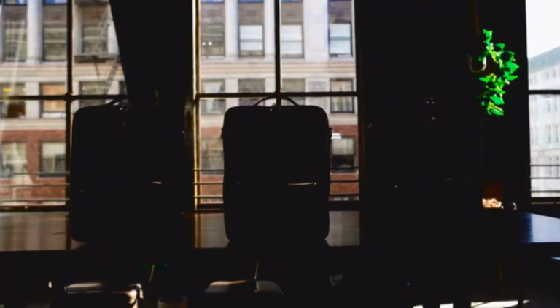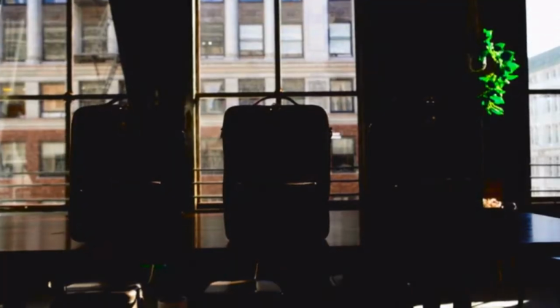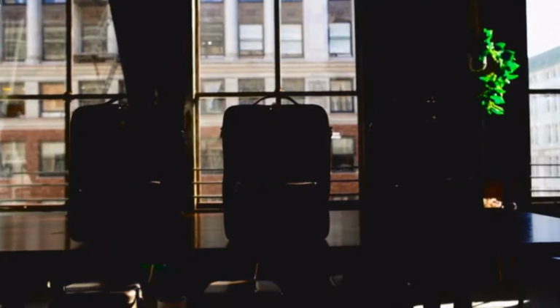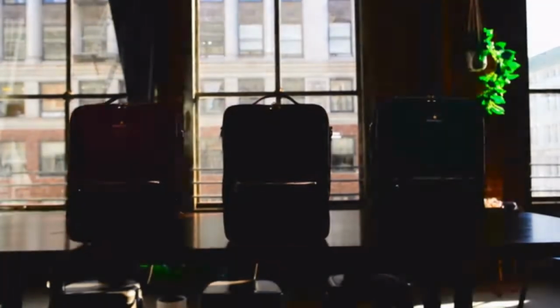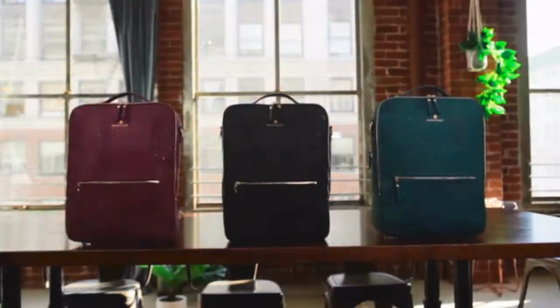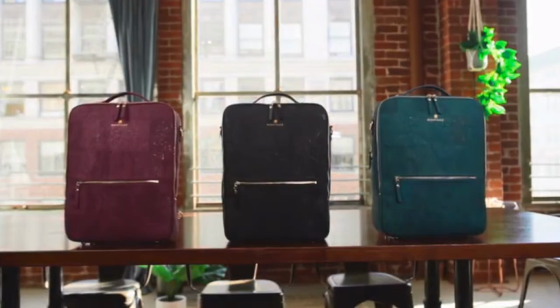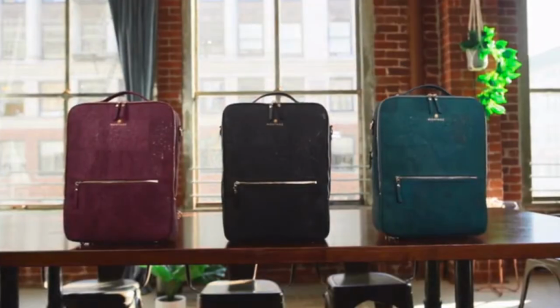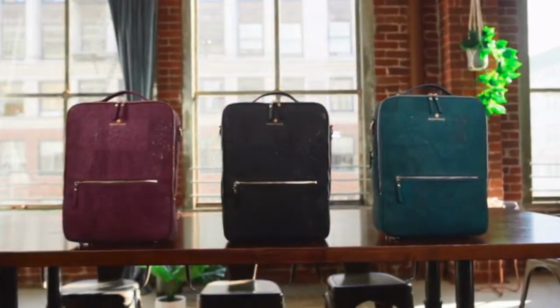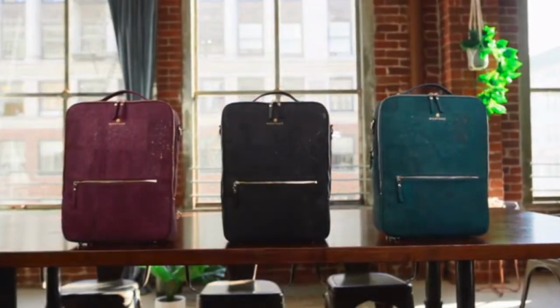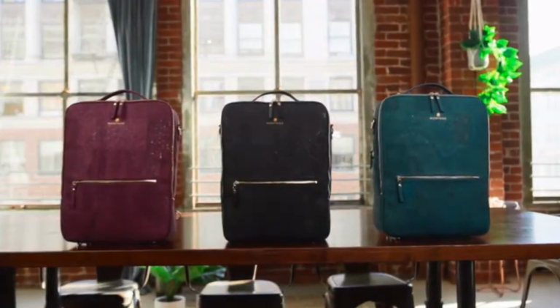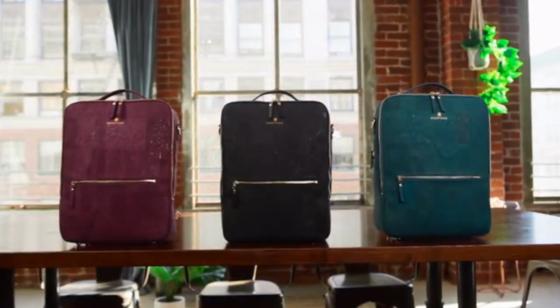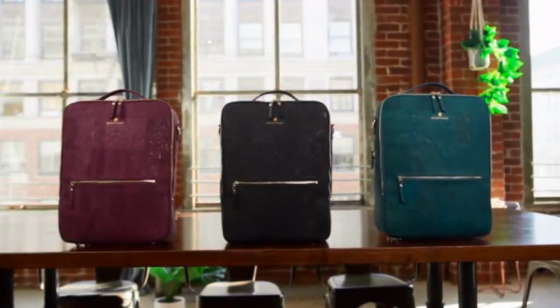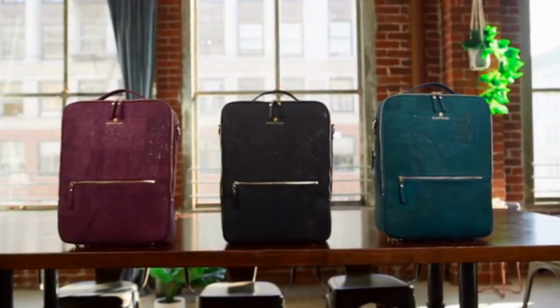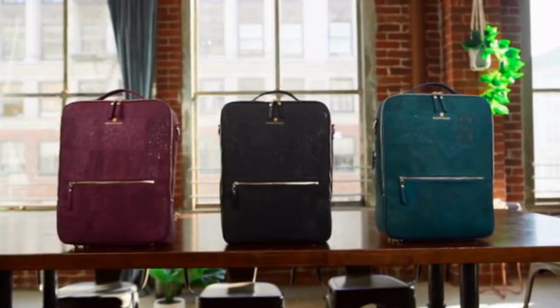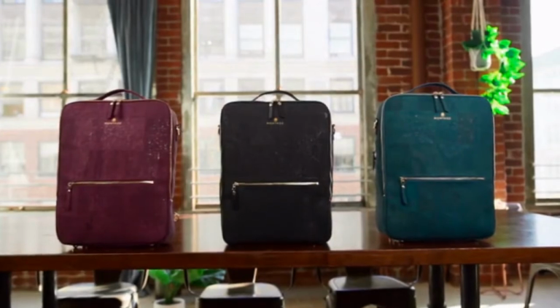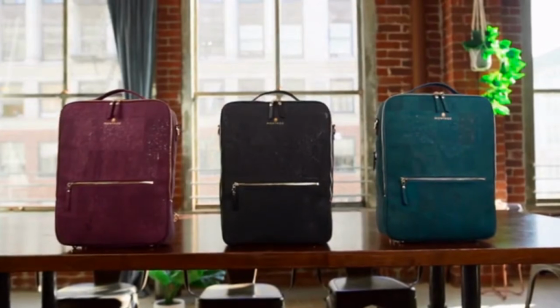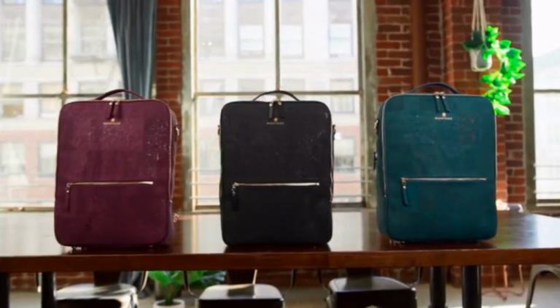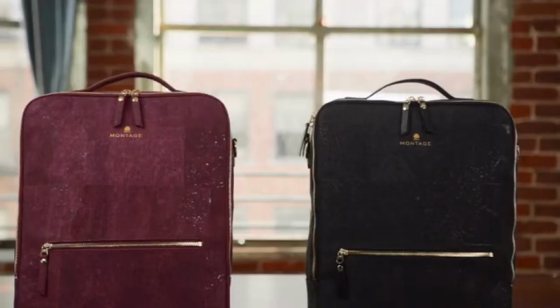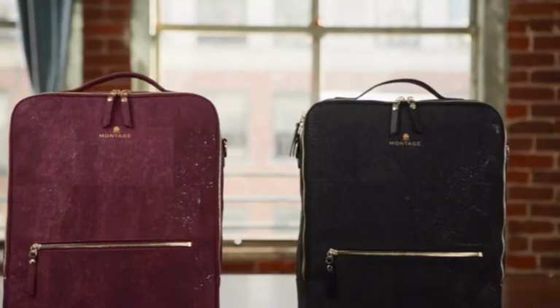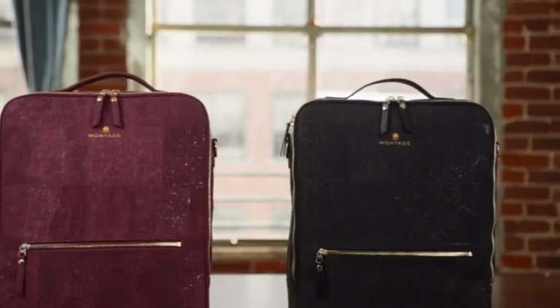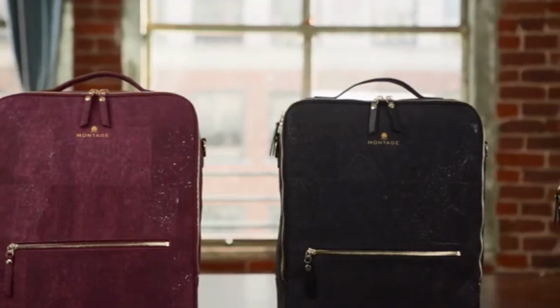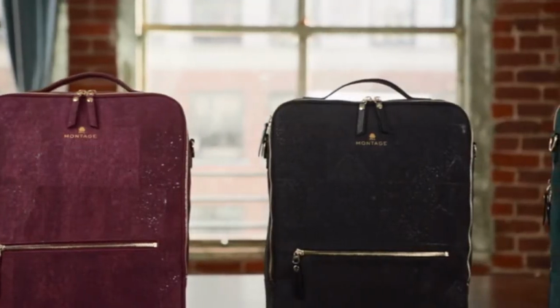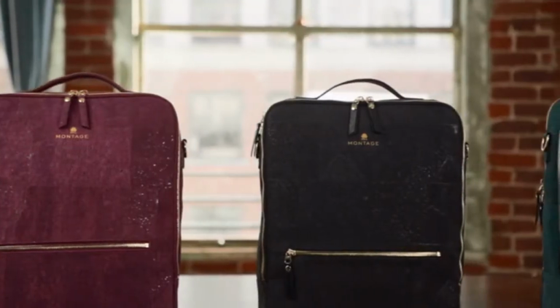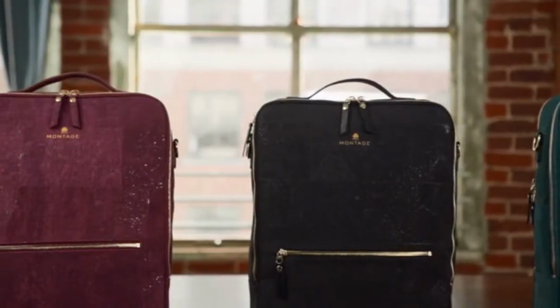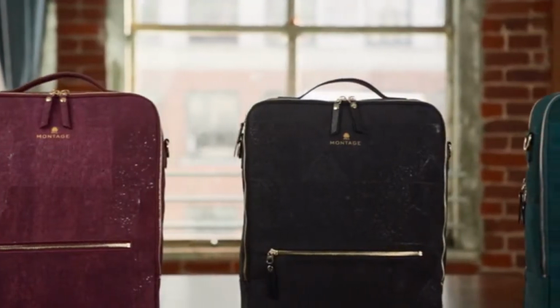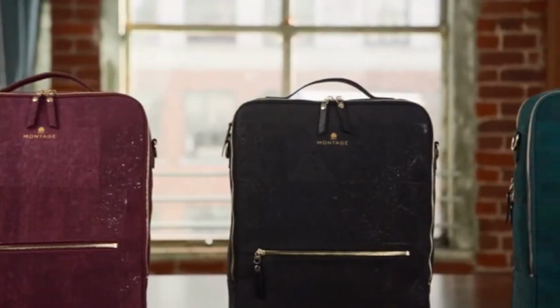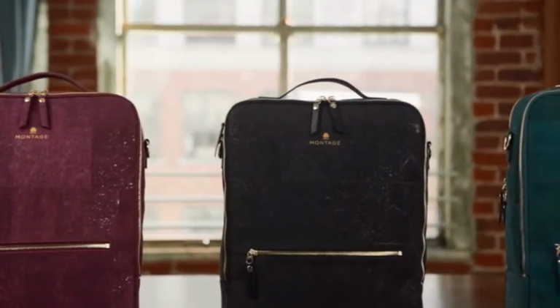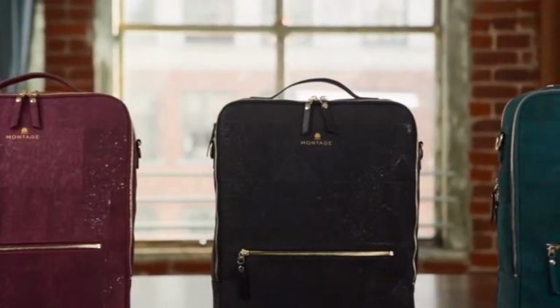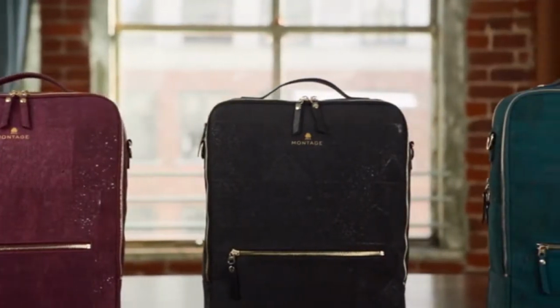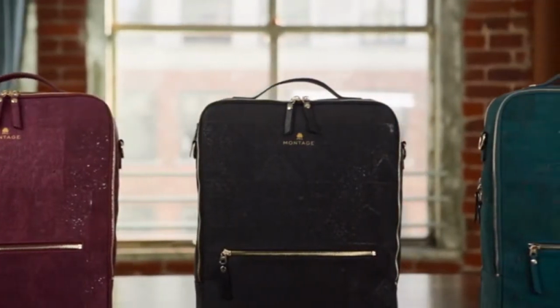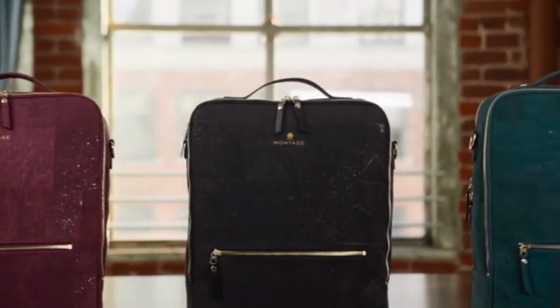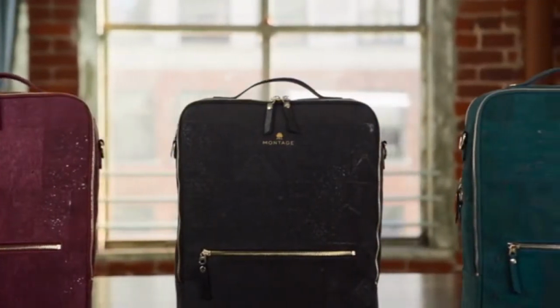Meet Montage, an elegantly designed, eco-friendly bag that meets all your needs.